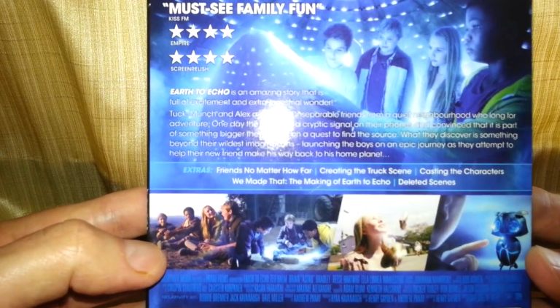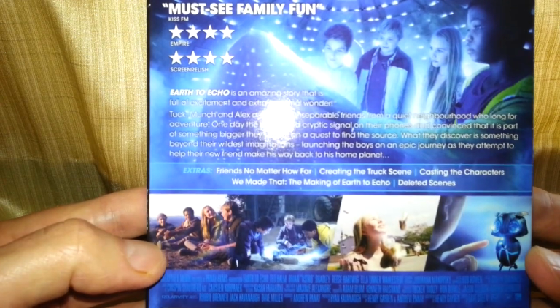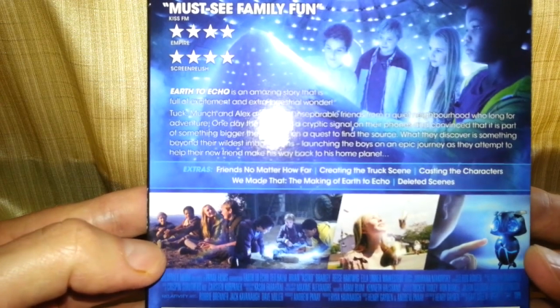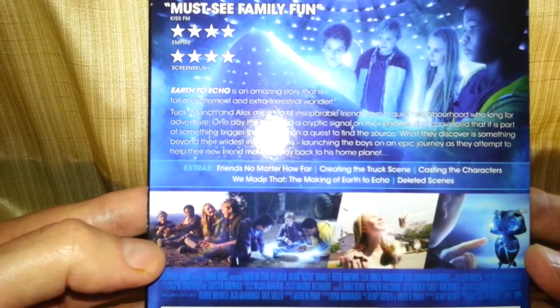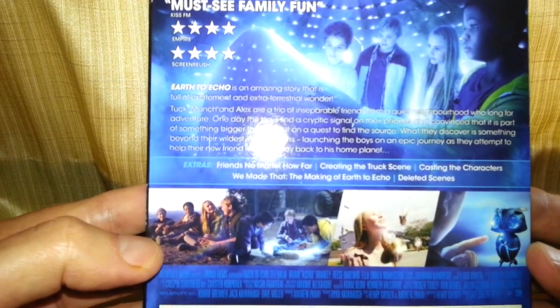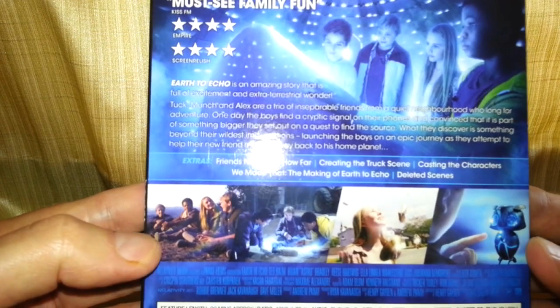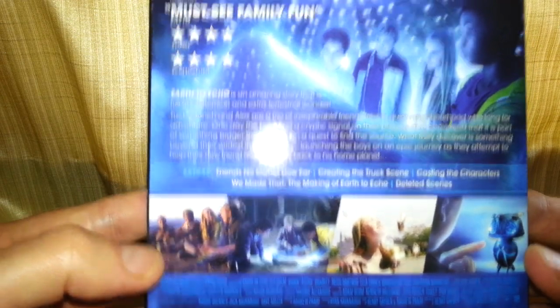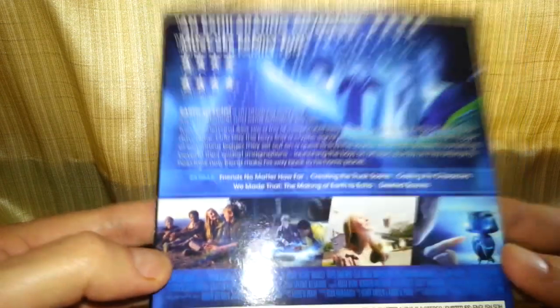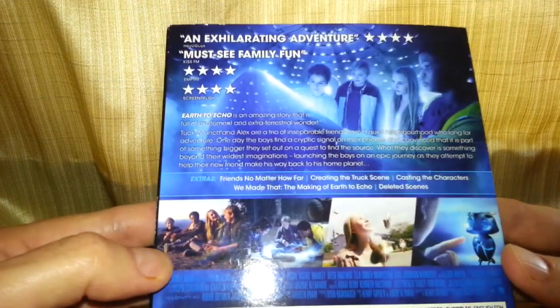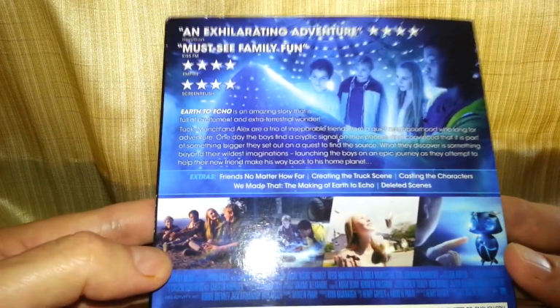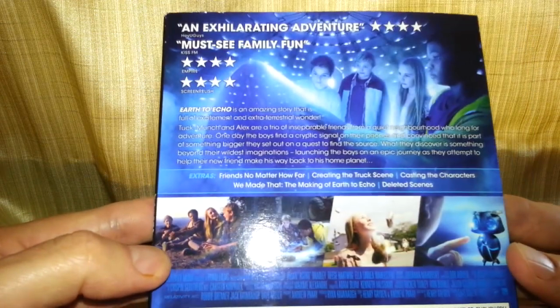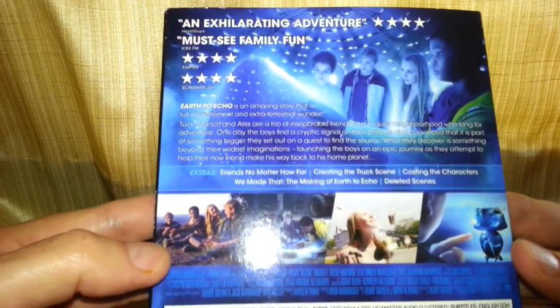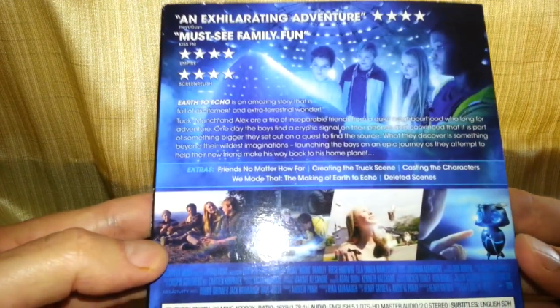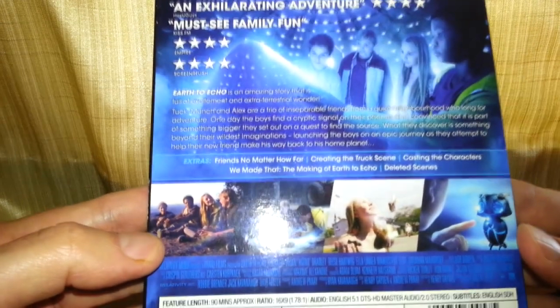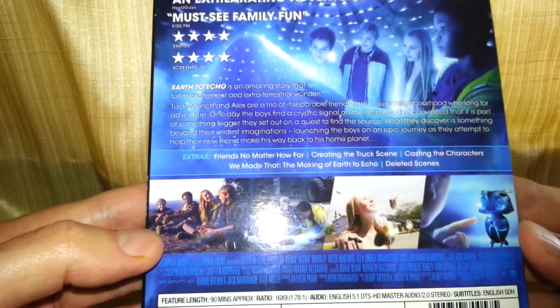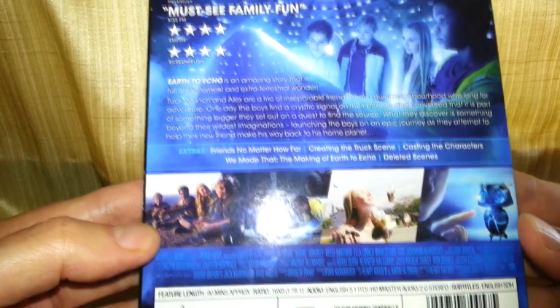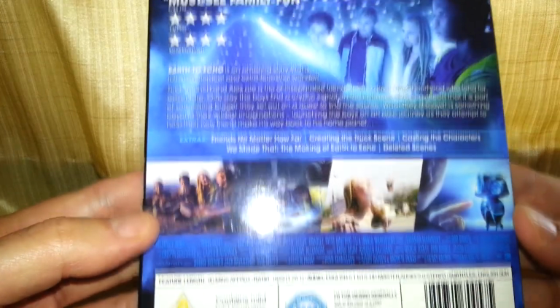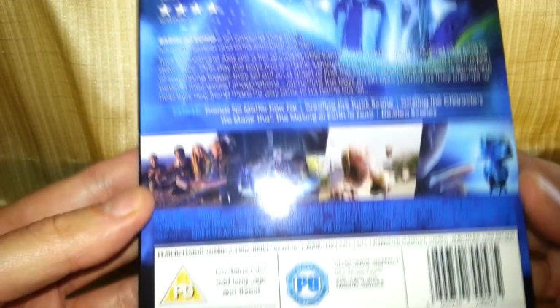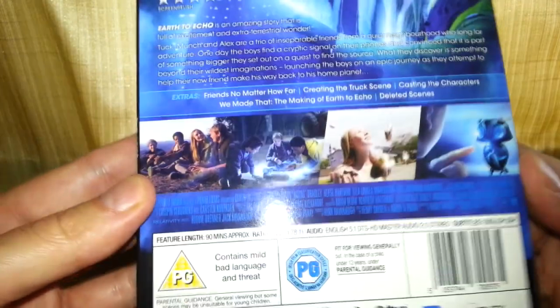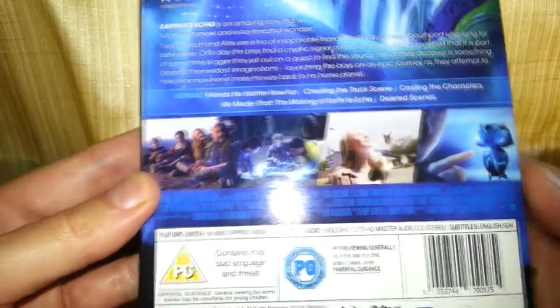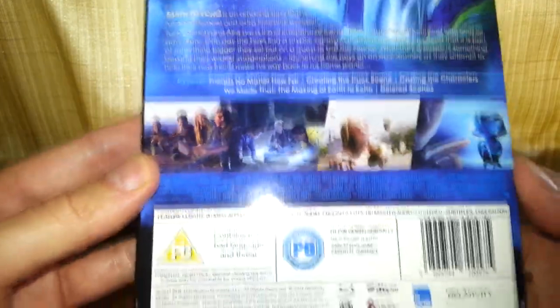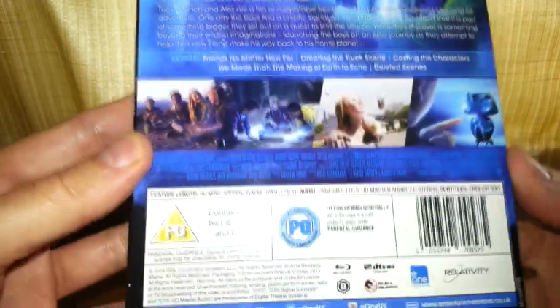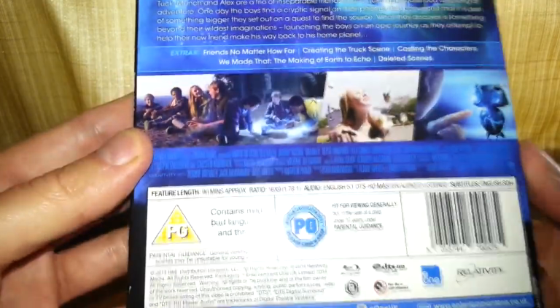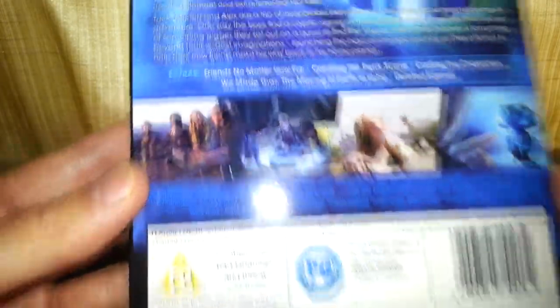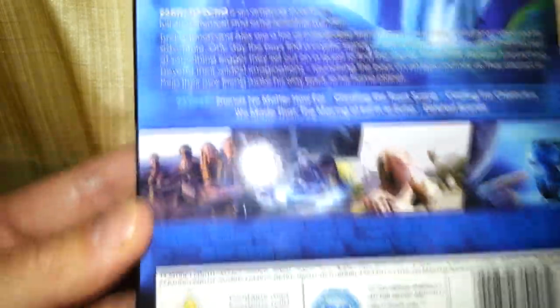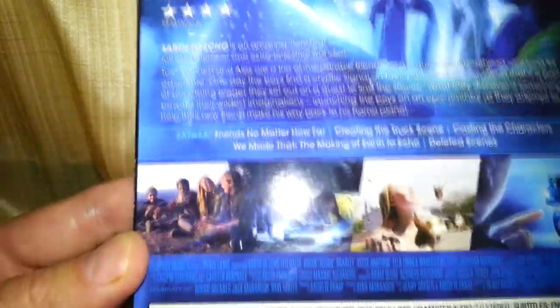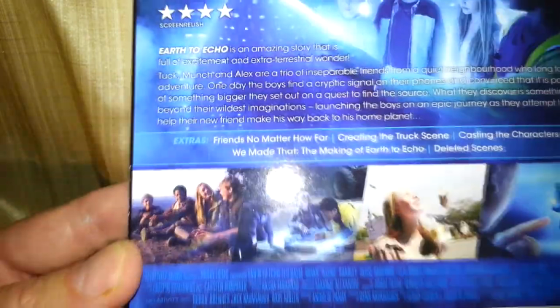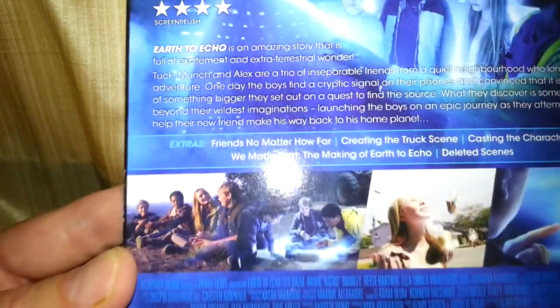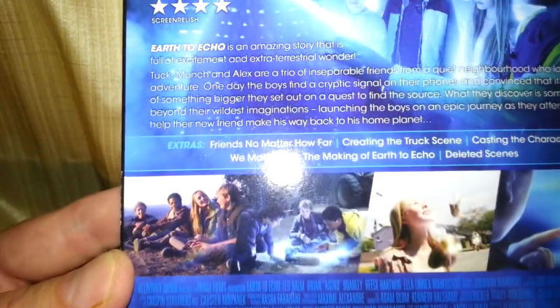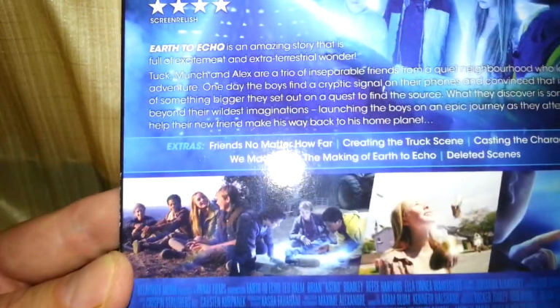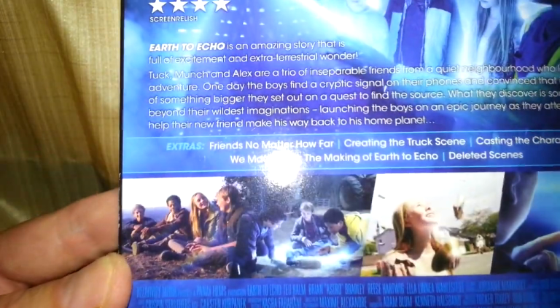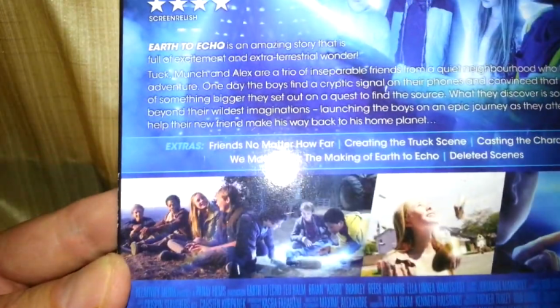It says 'must see family fun' on the packaging. It tells you a little bit about the film on the back.